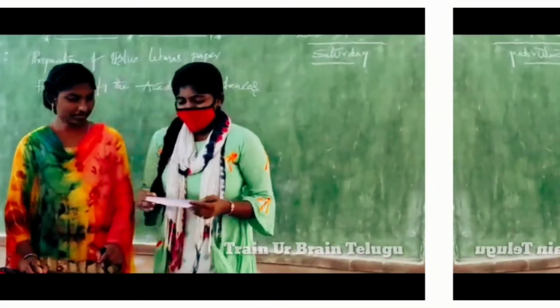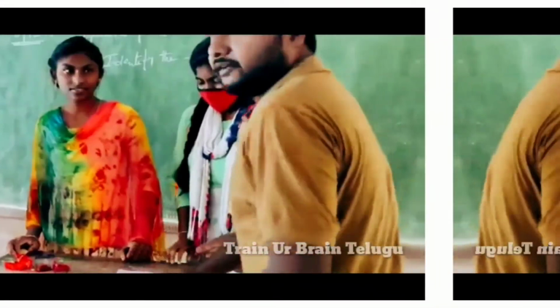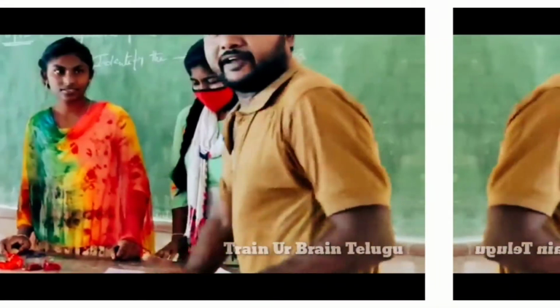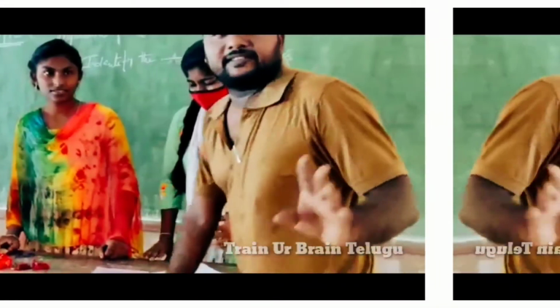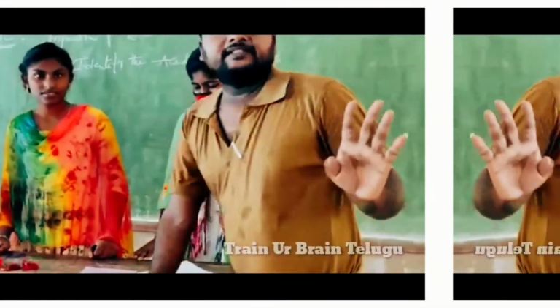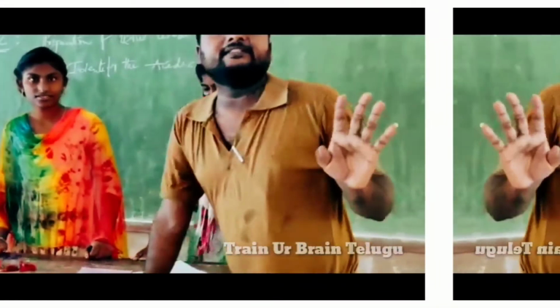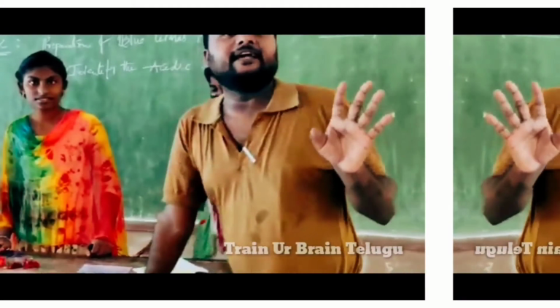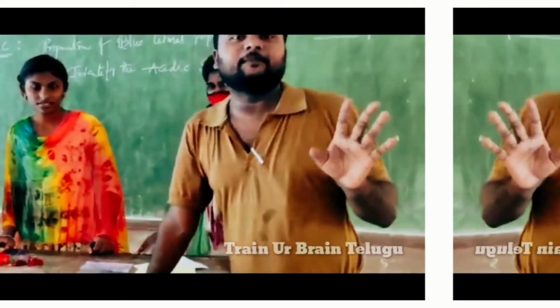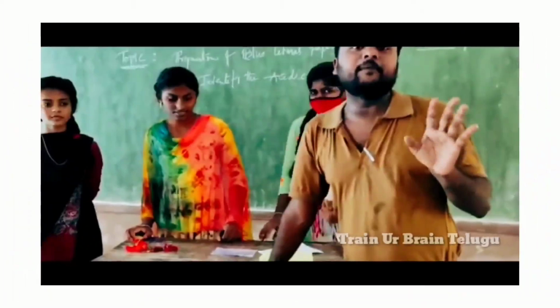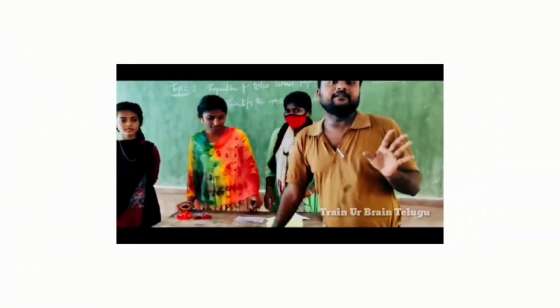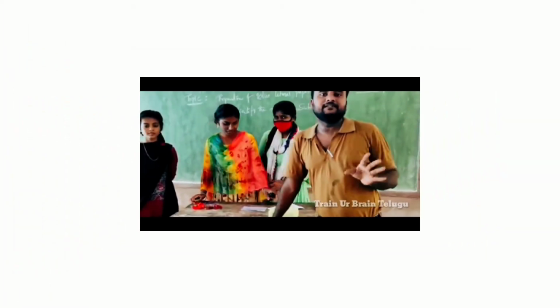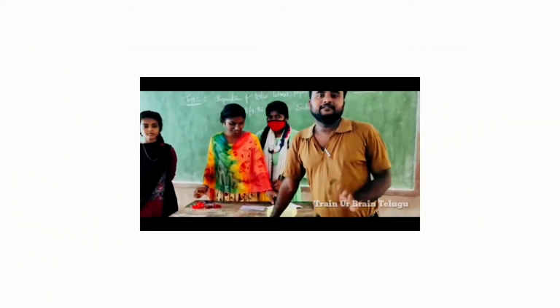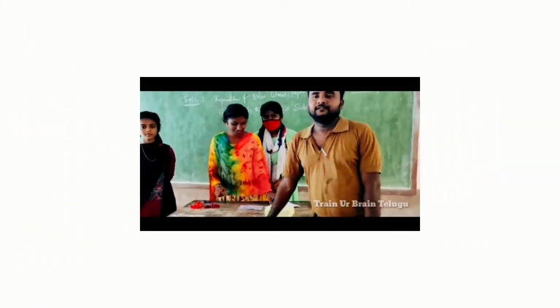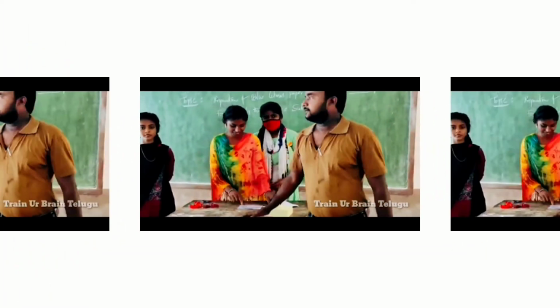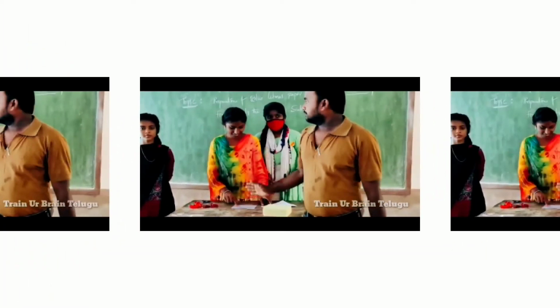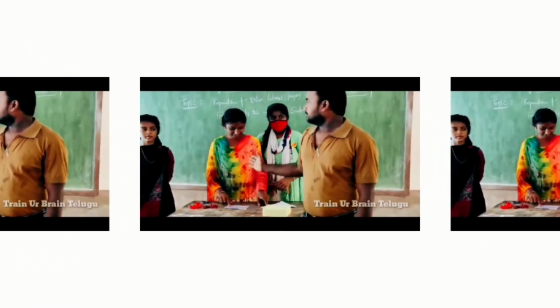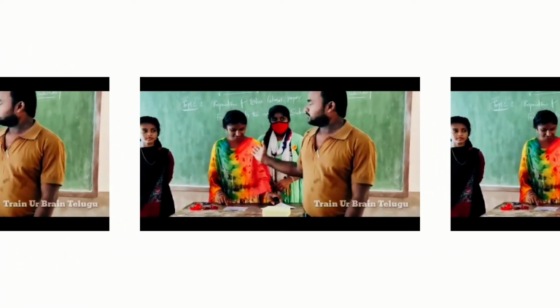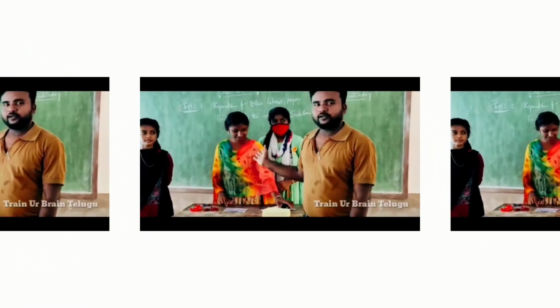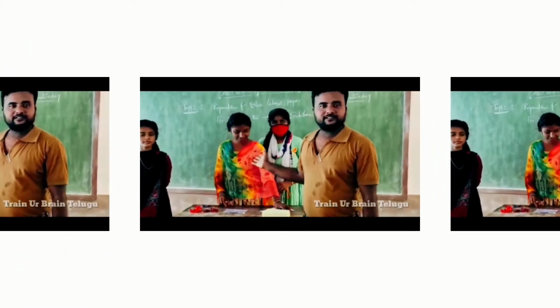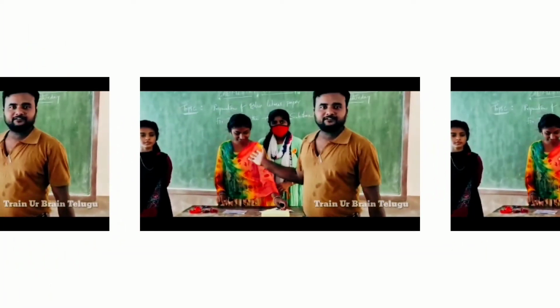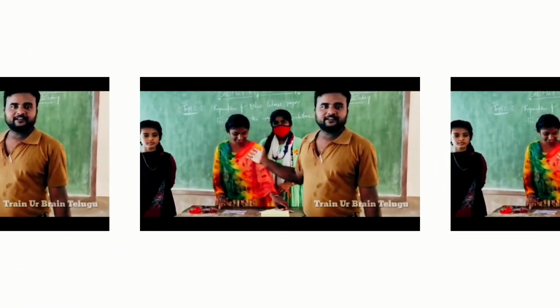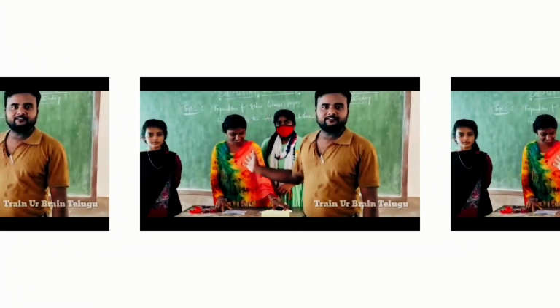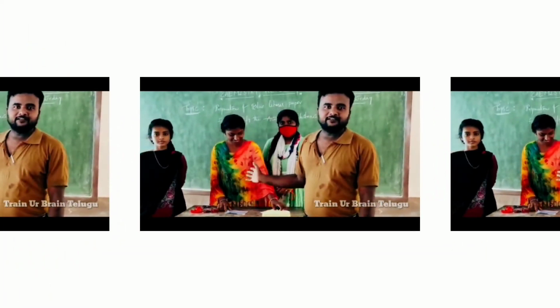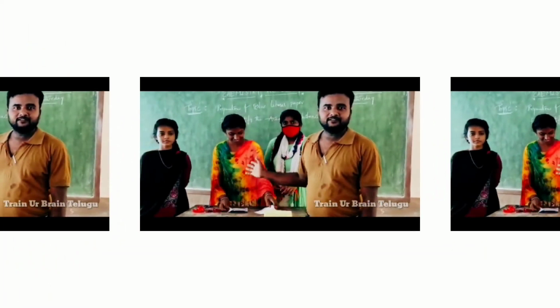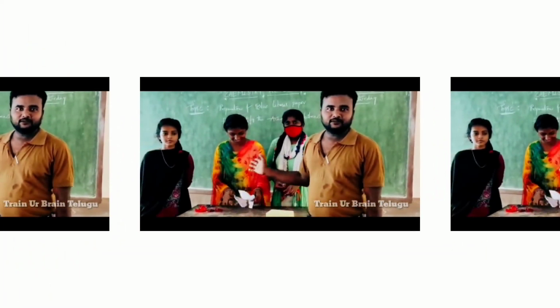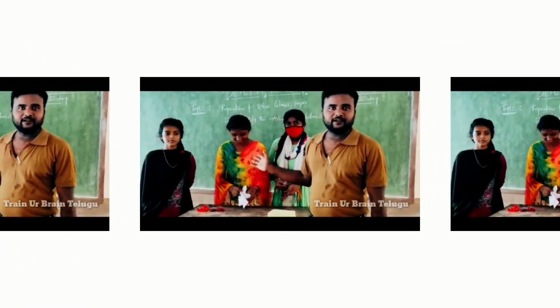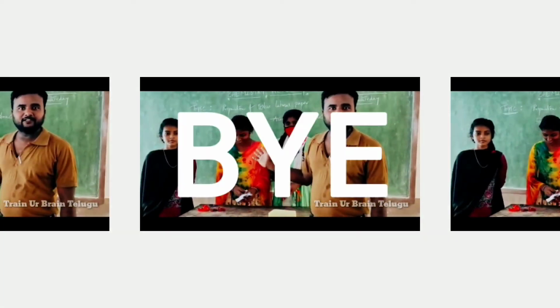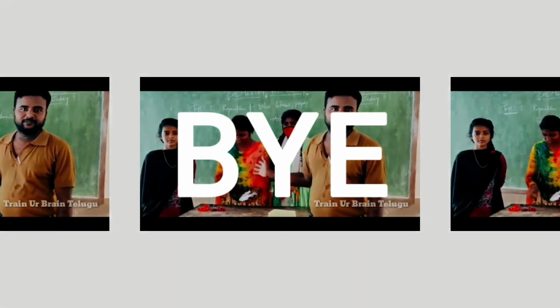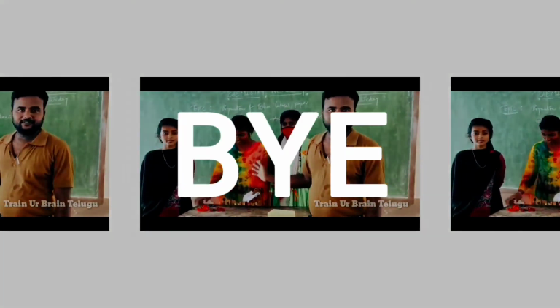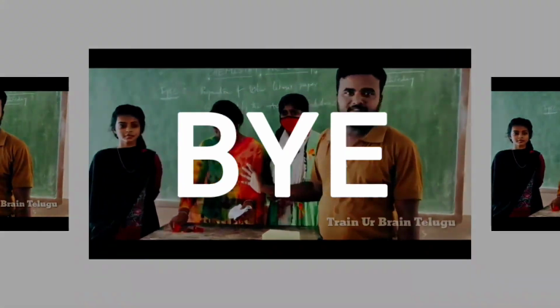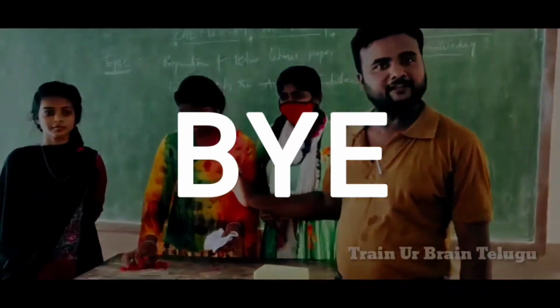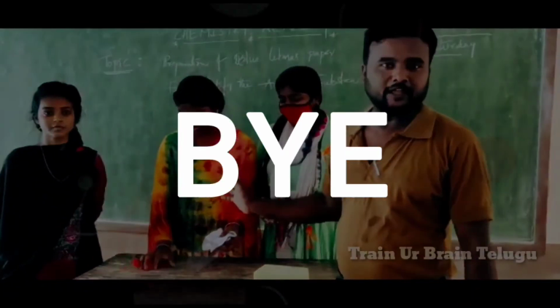Okay friends, this is the experiment. My students are very clever. So I congratulate you. Thank you.